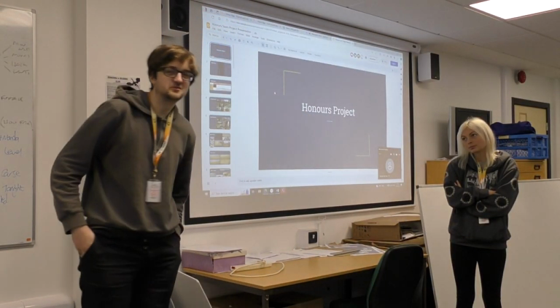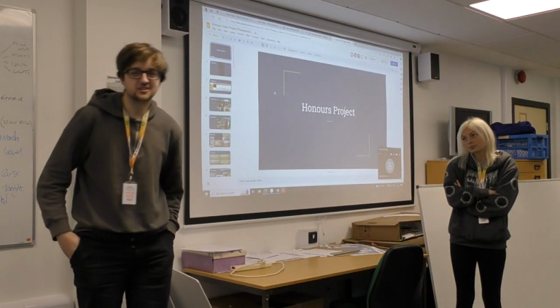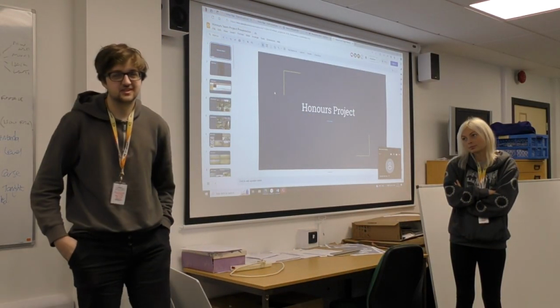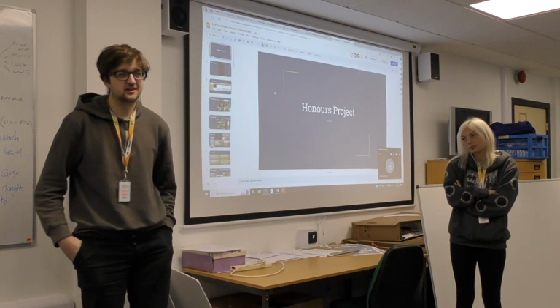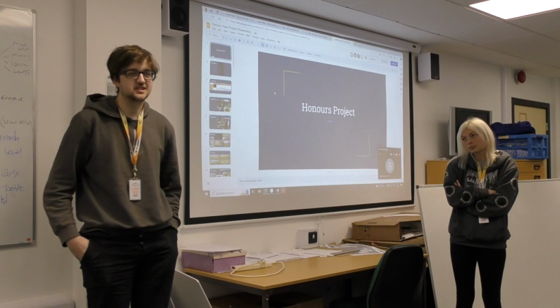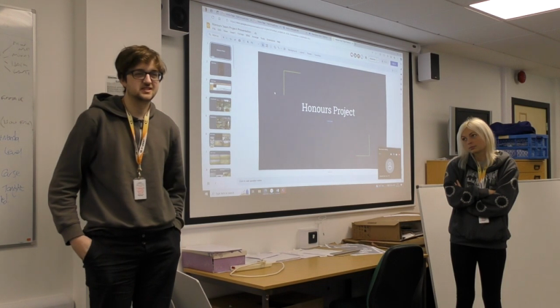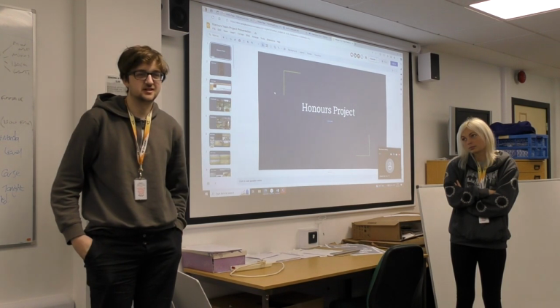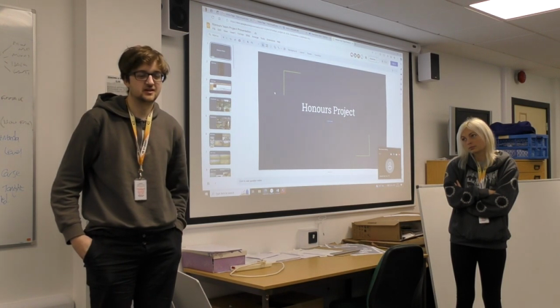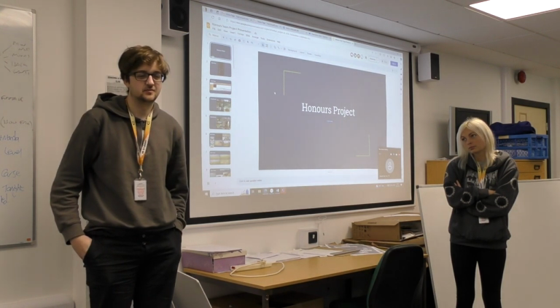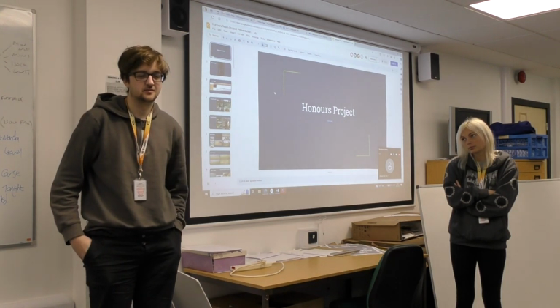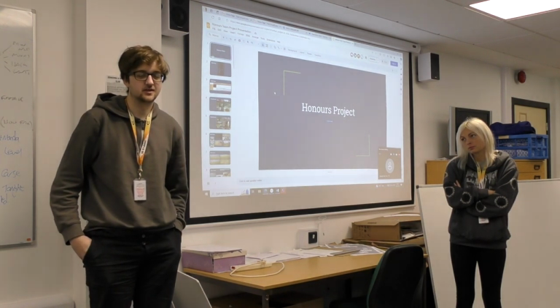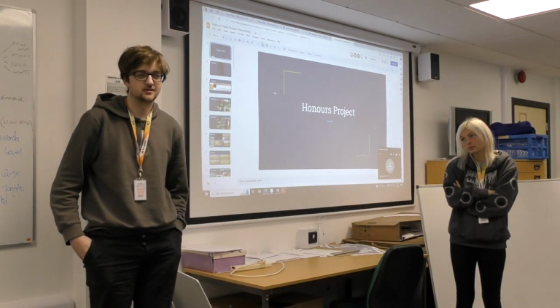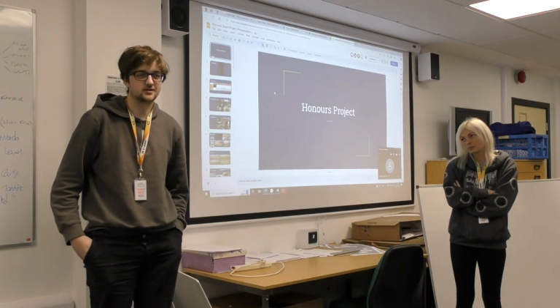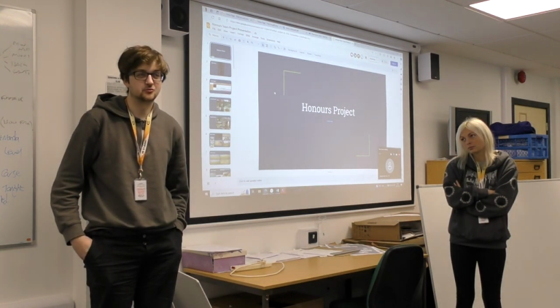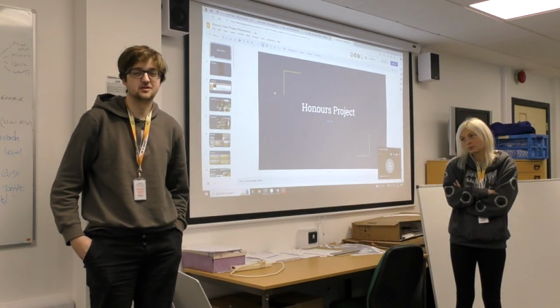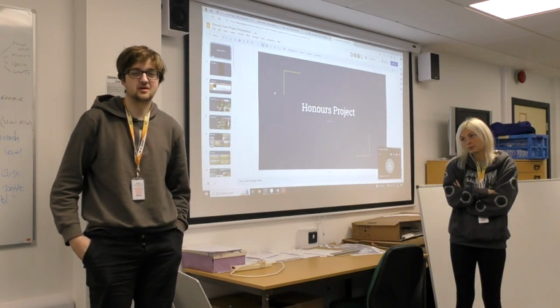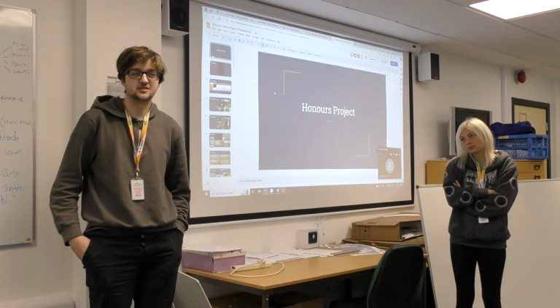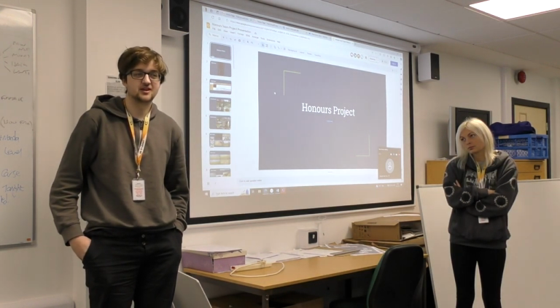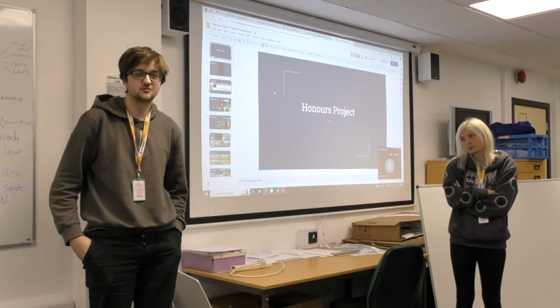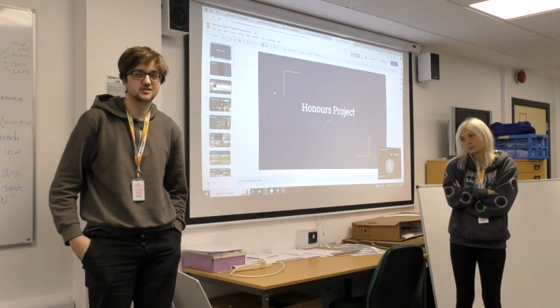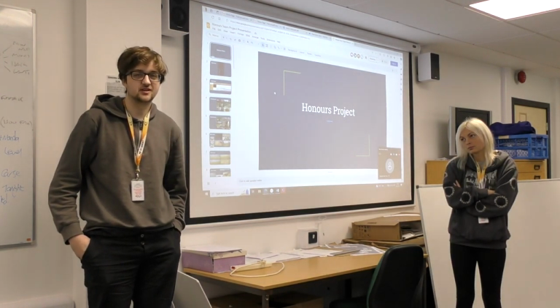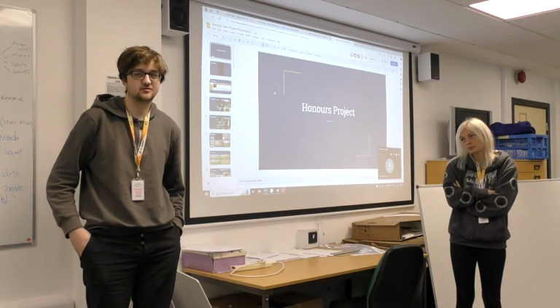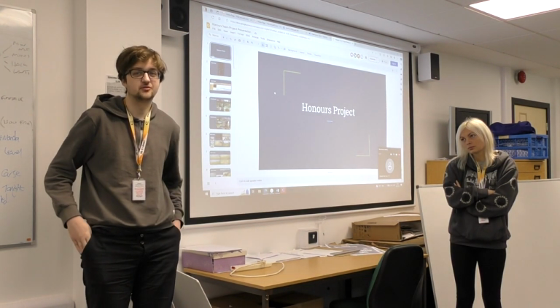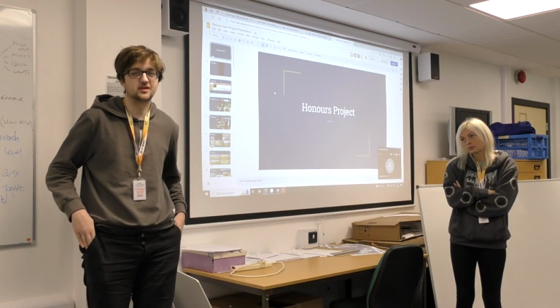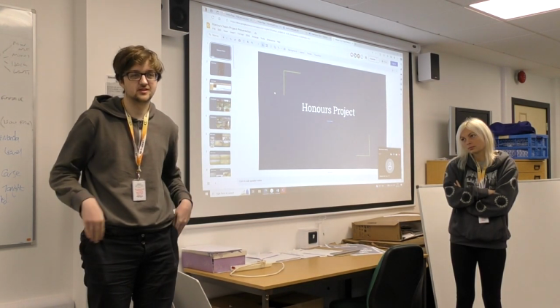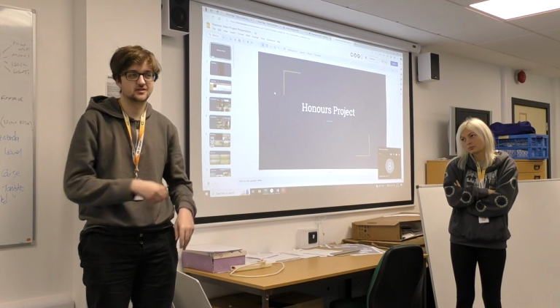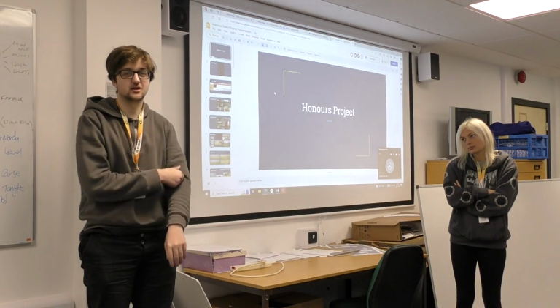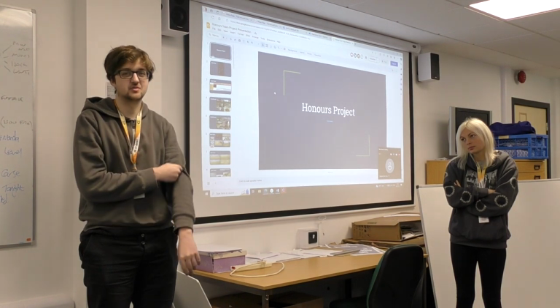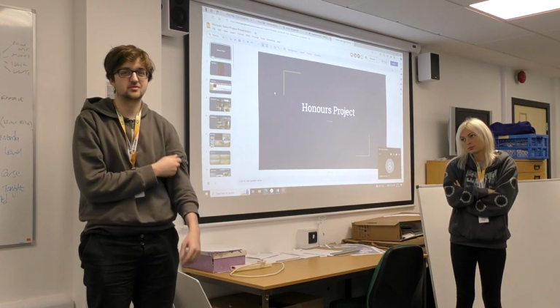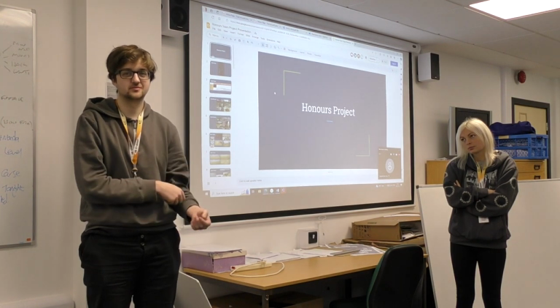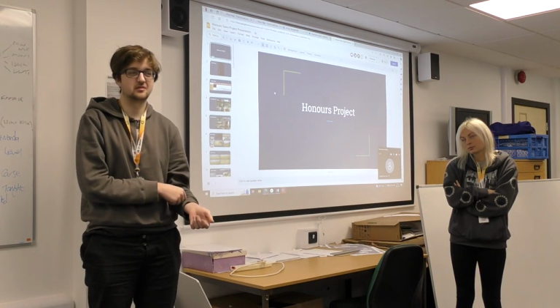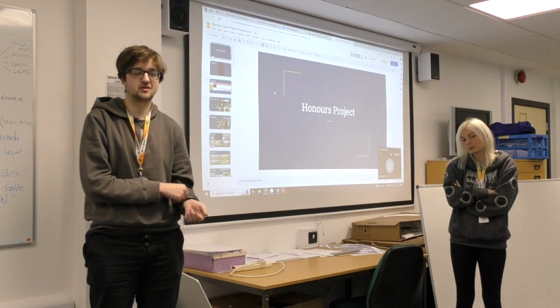I'm Jaden. I did the map design - level design for the actual game map.